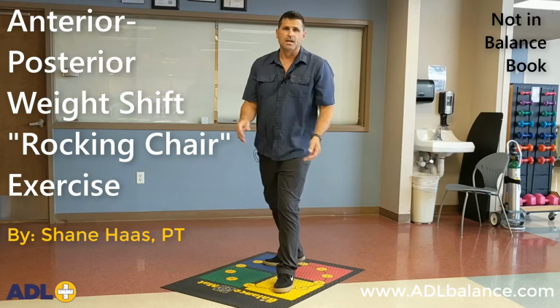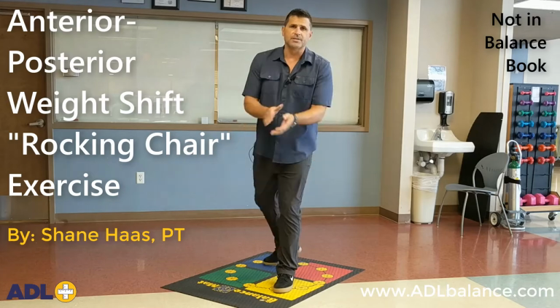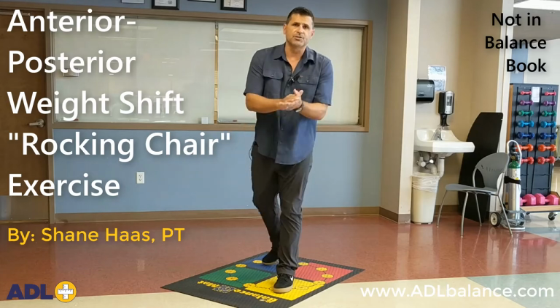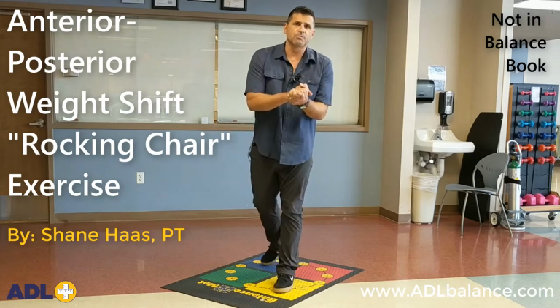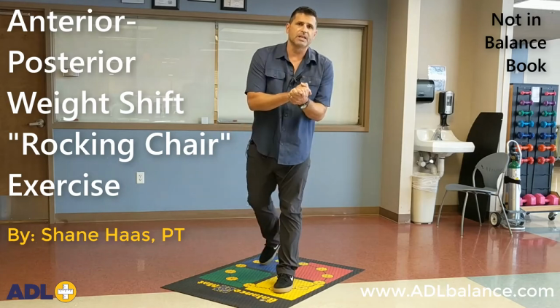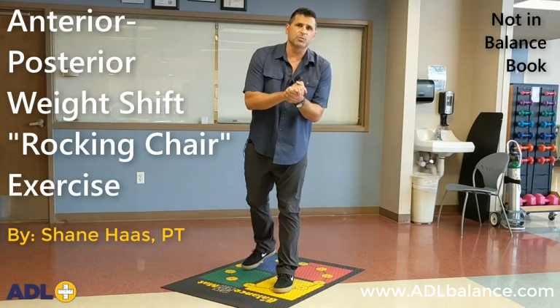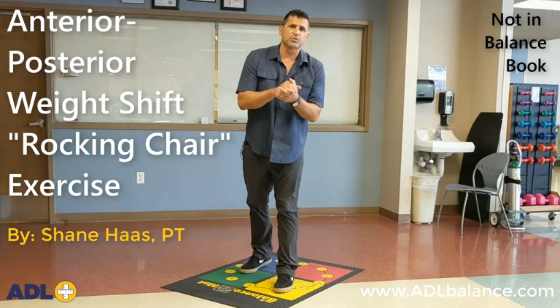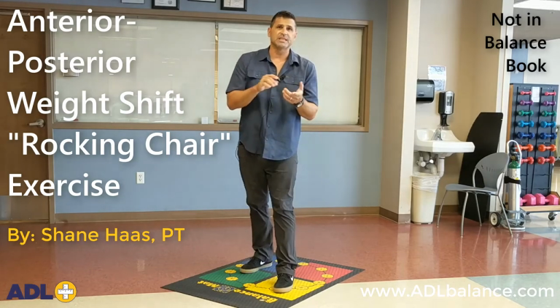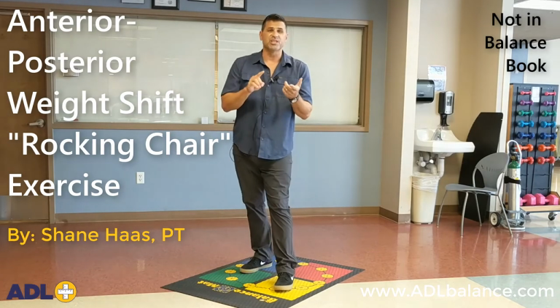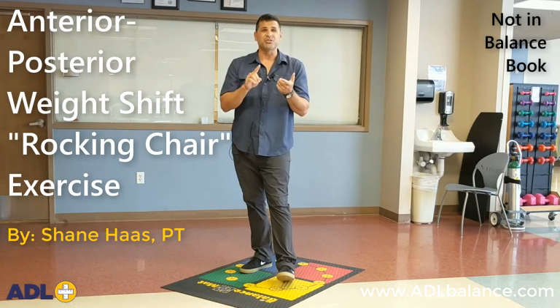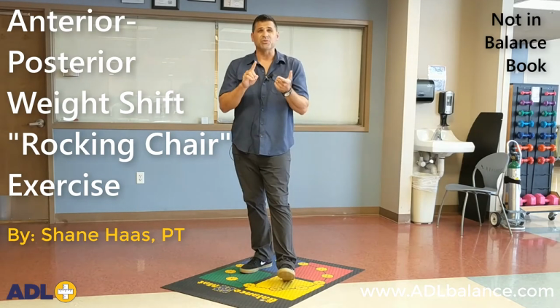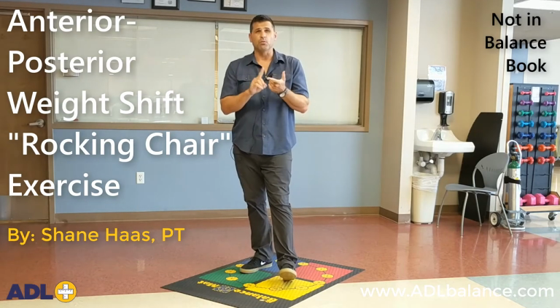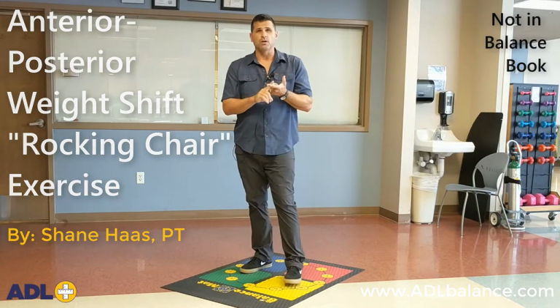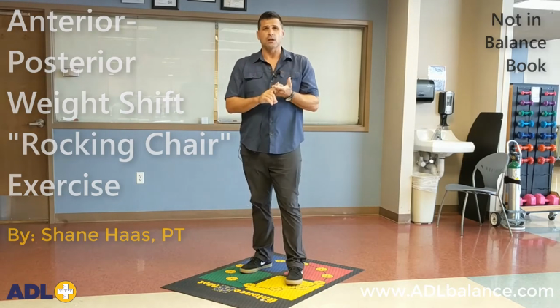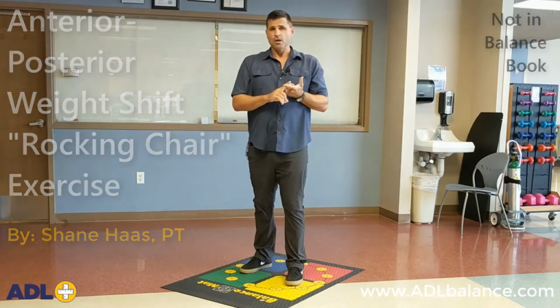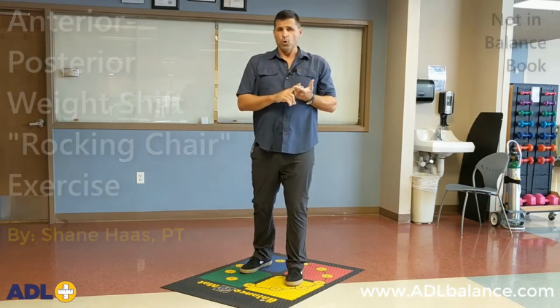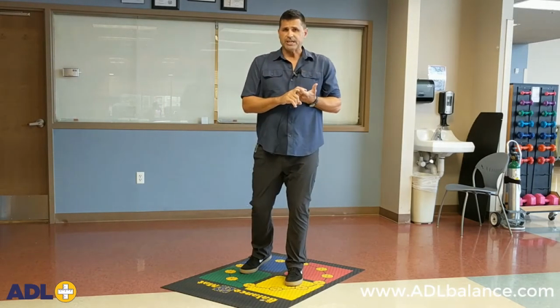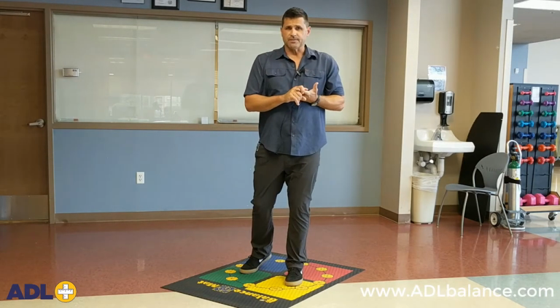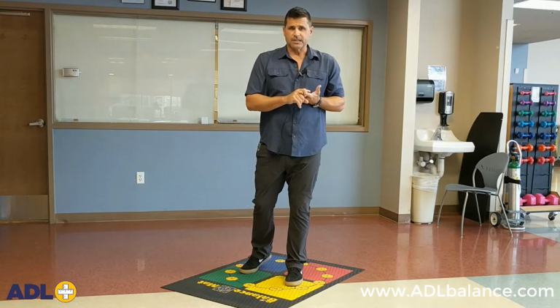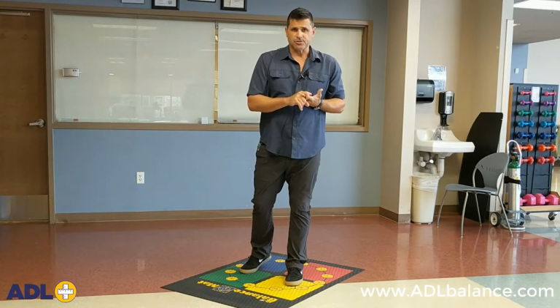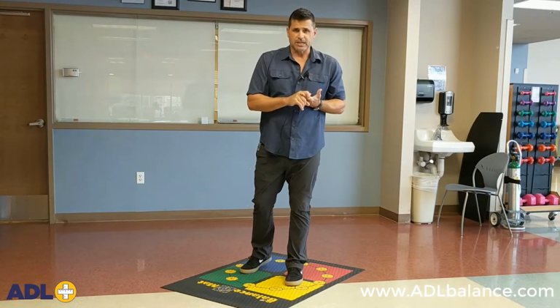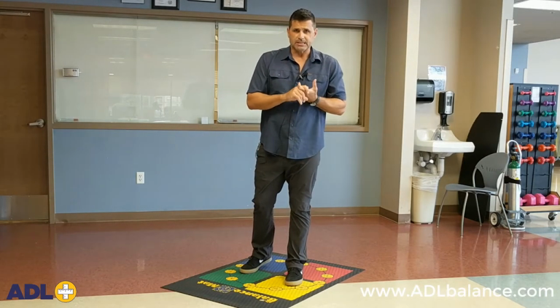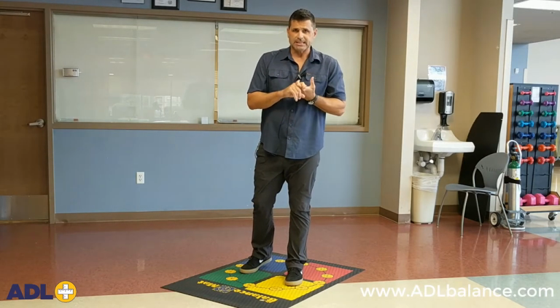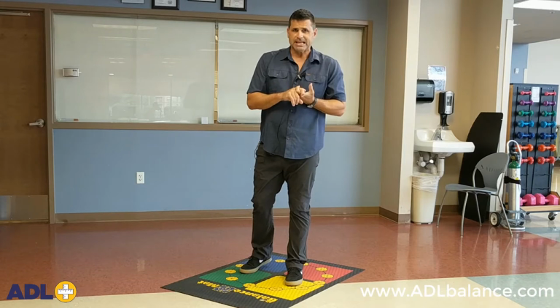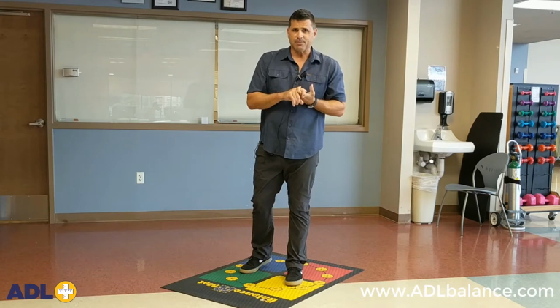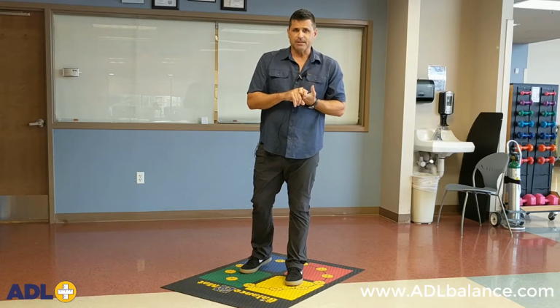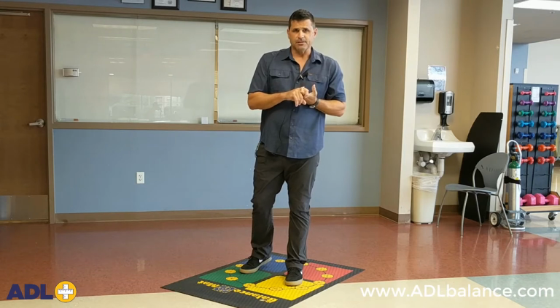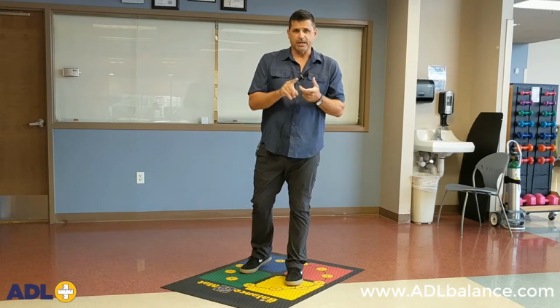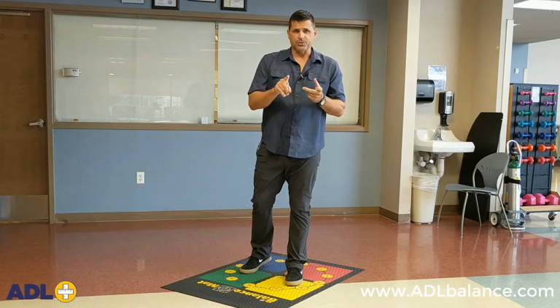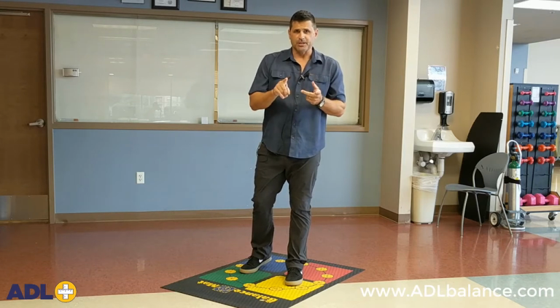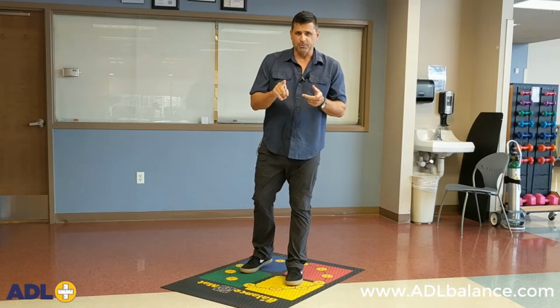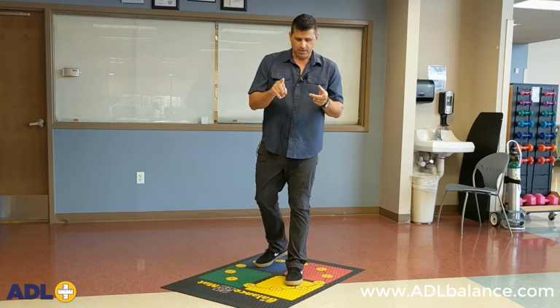Hi, this is Shane with Balance Pros. I'm going to demonstrate one weight shifting exercise that did not make it into the balance training book.